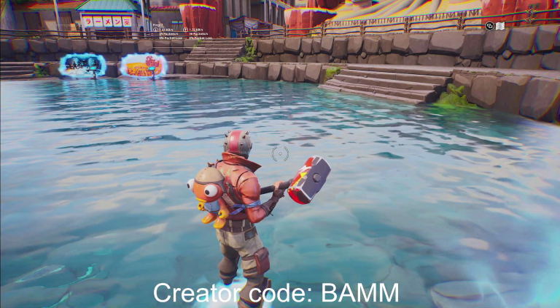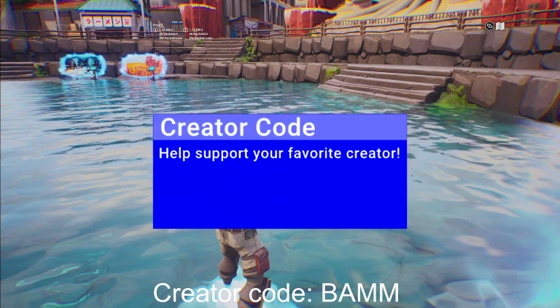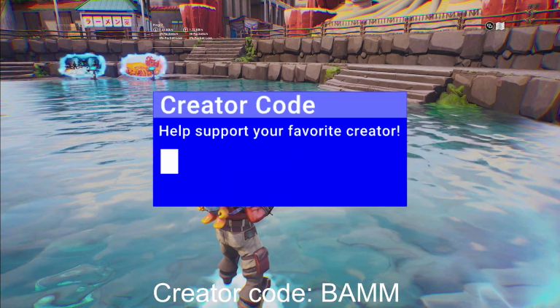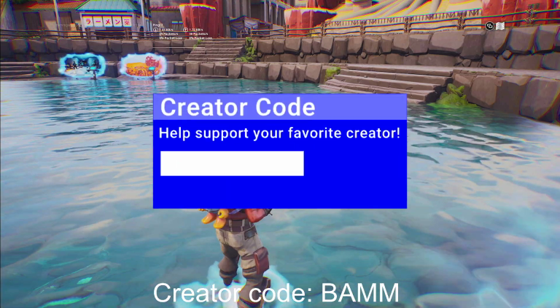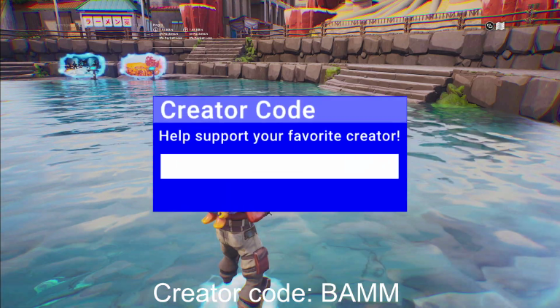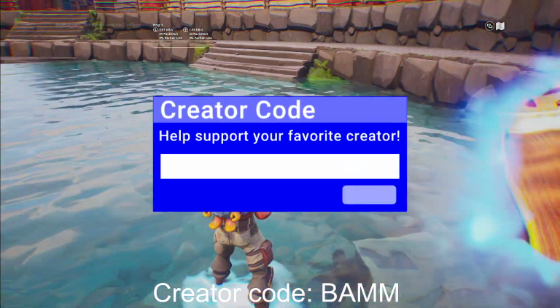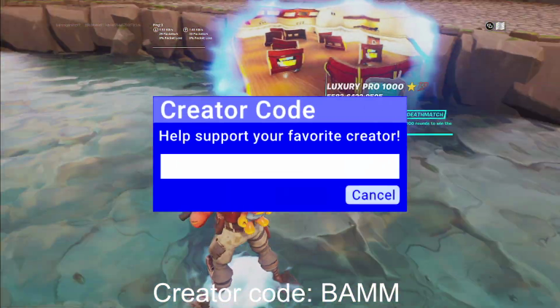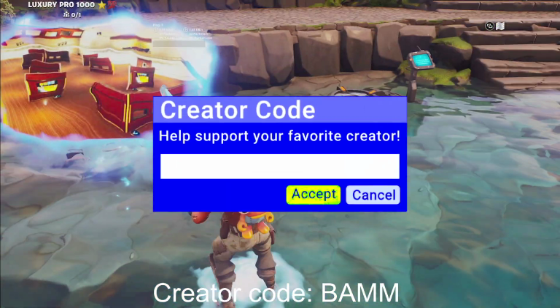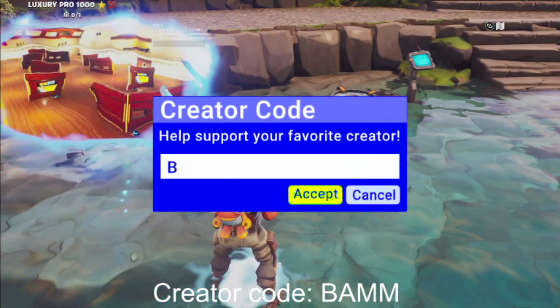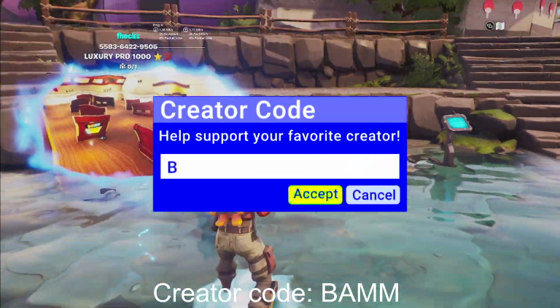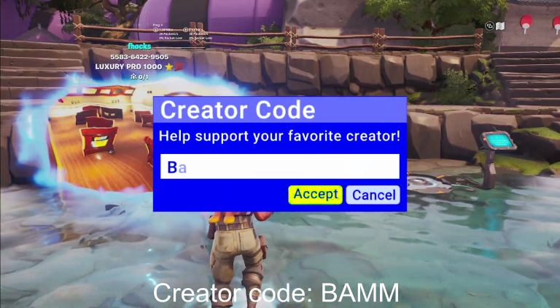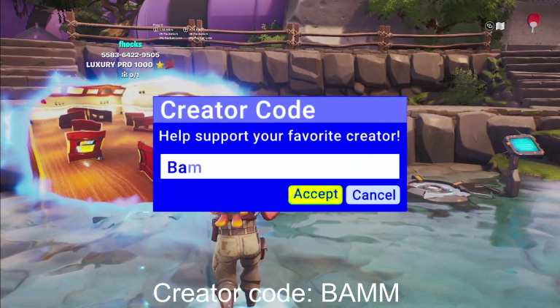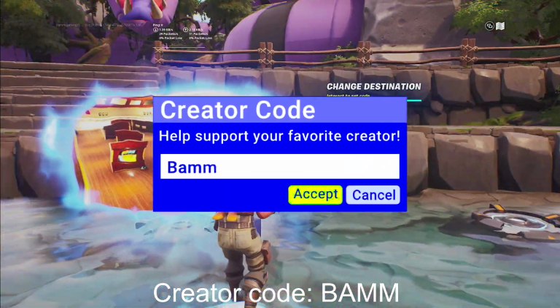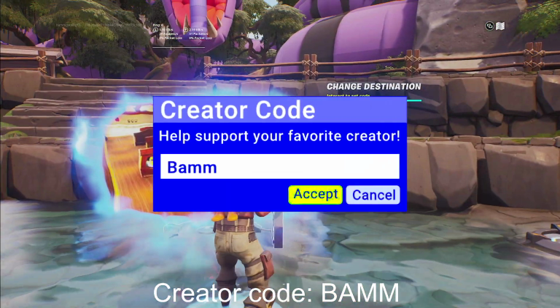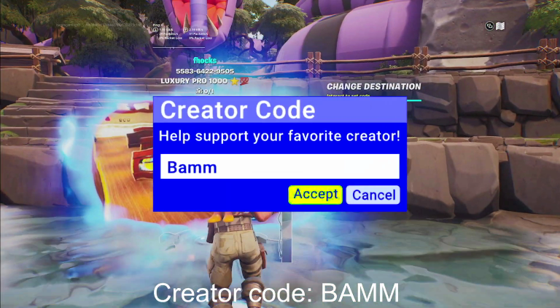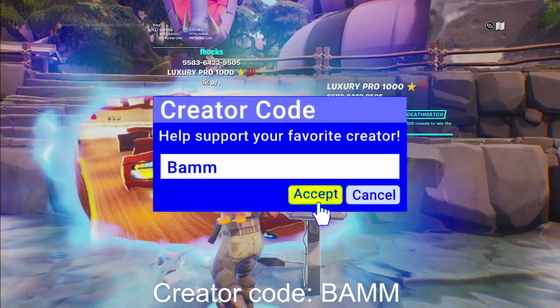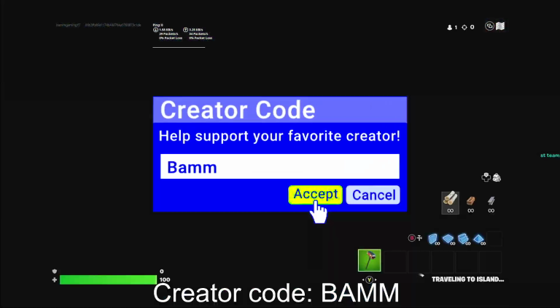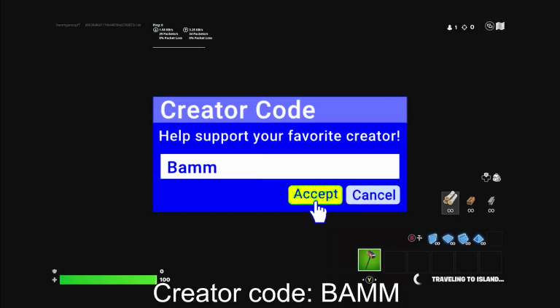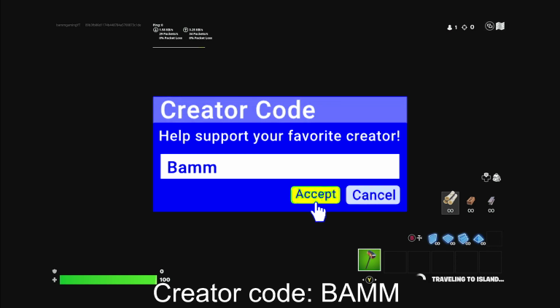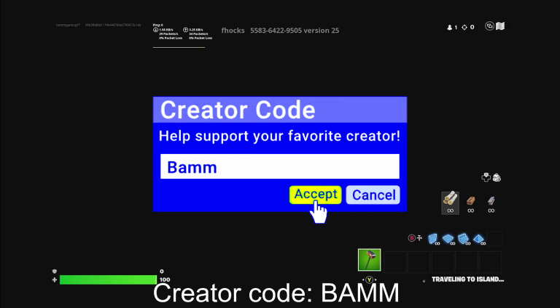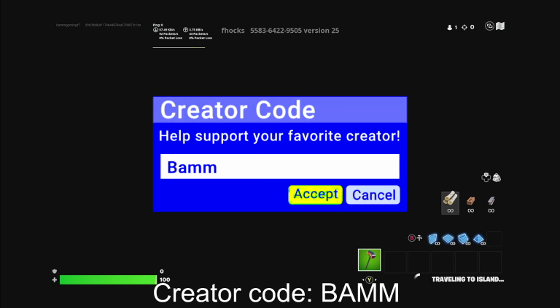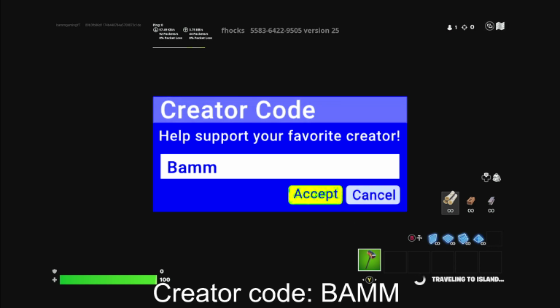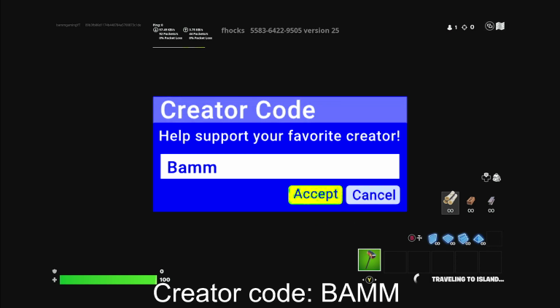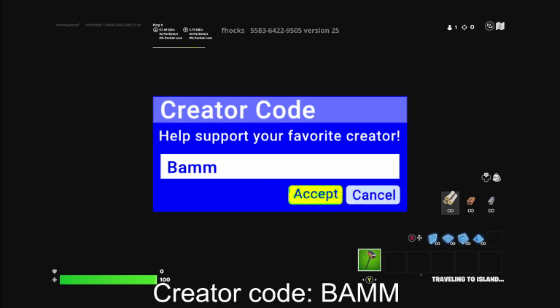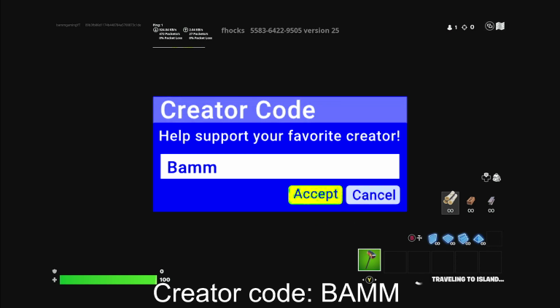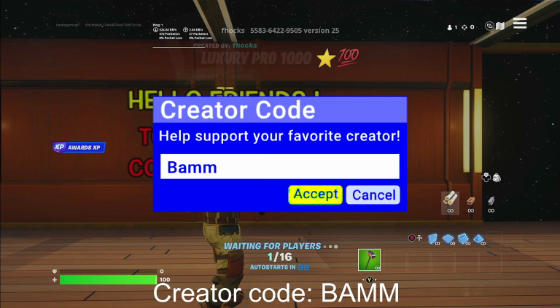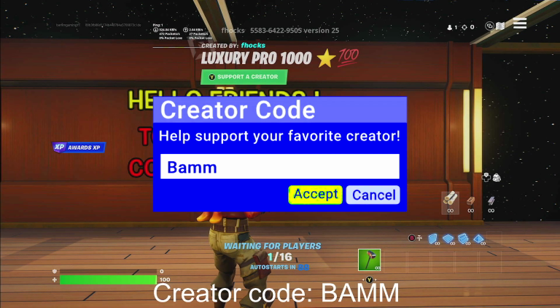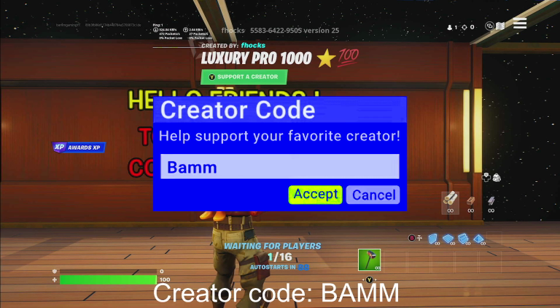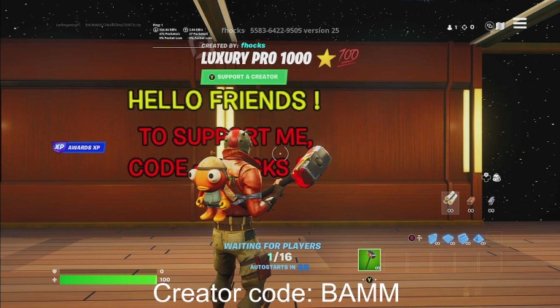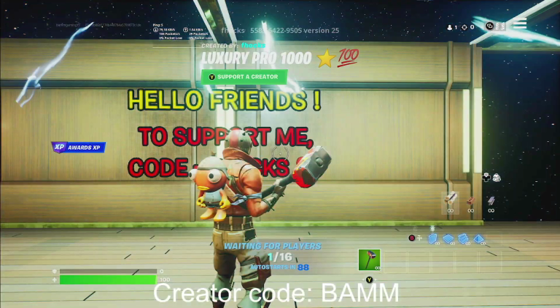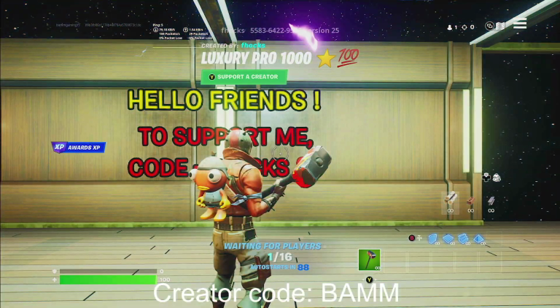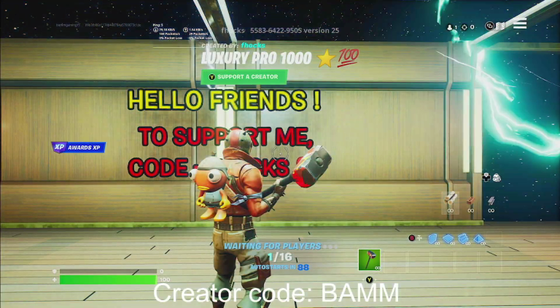And guys, if you can, please make sure to use creator code BAMM in the item shop. It would mean so much and it will help me out a ton. Let me know if this glitch helps you and let's get straight into it.